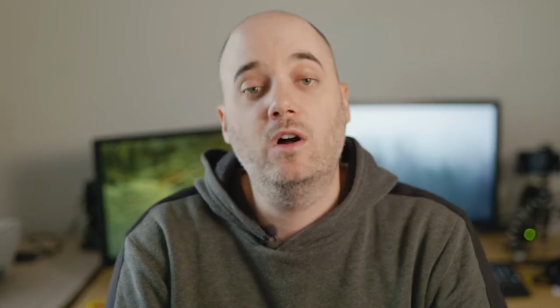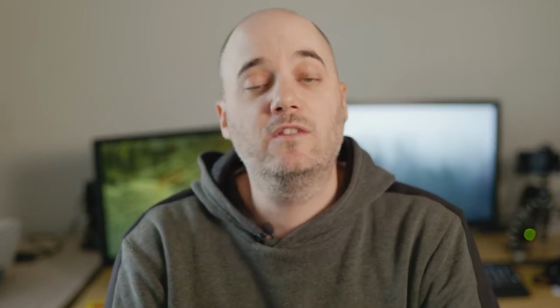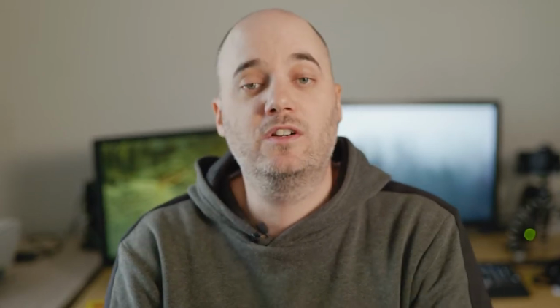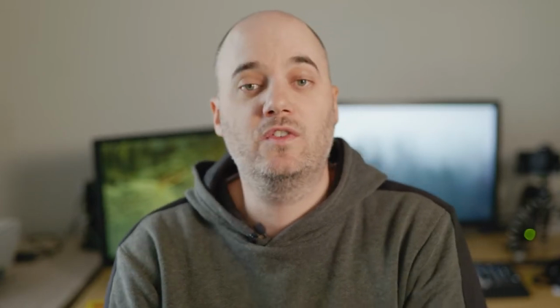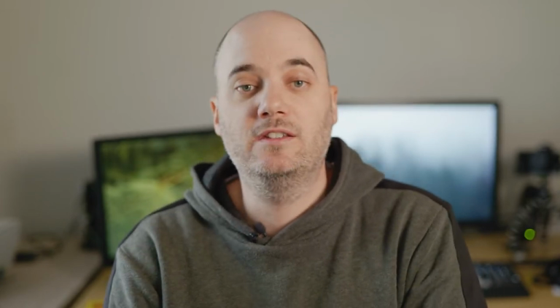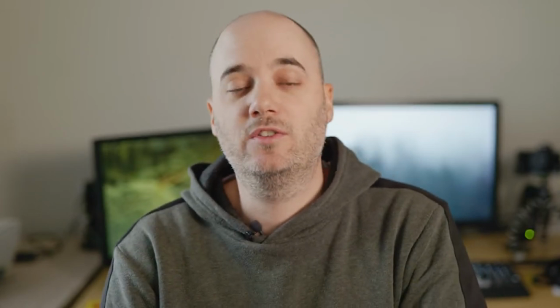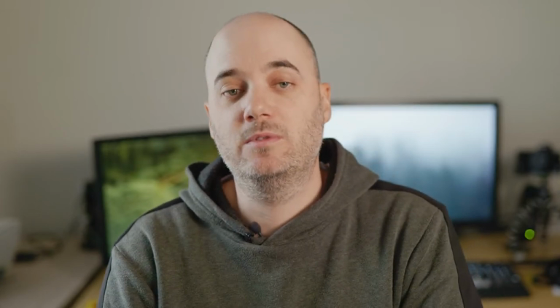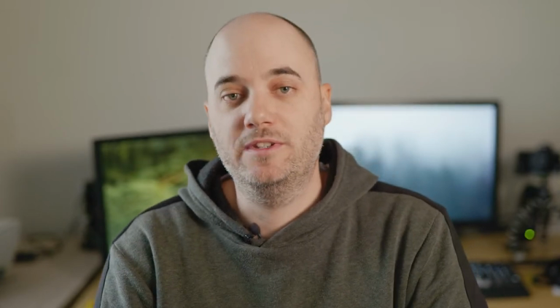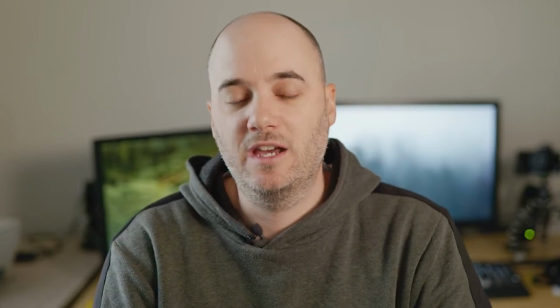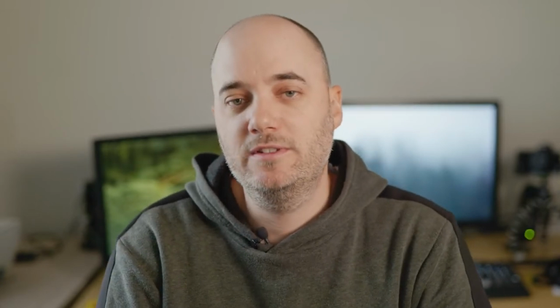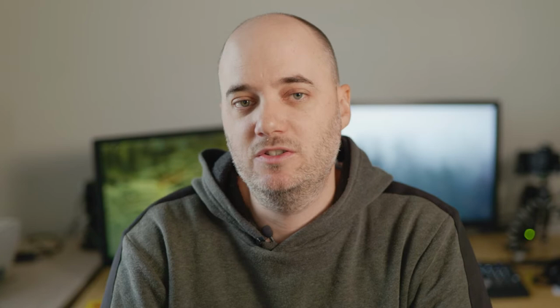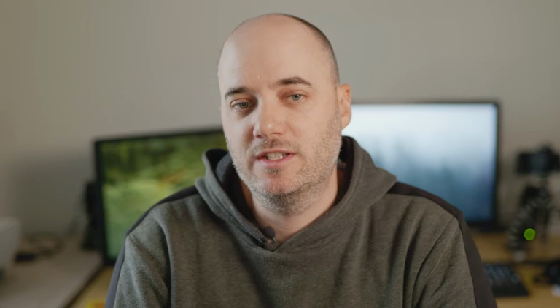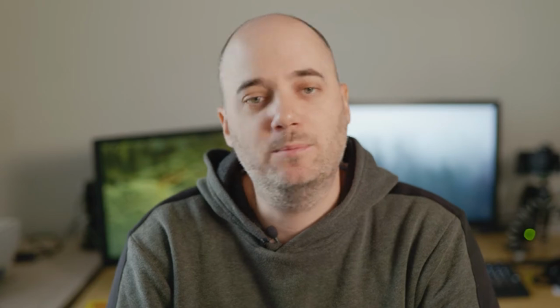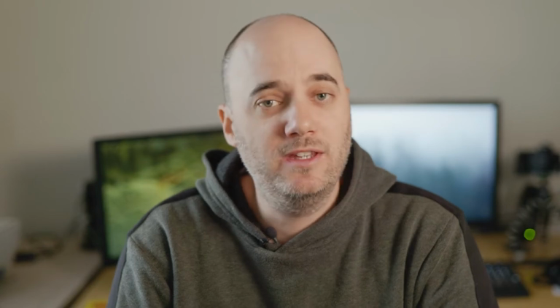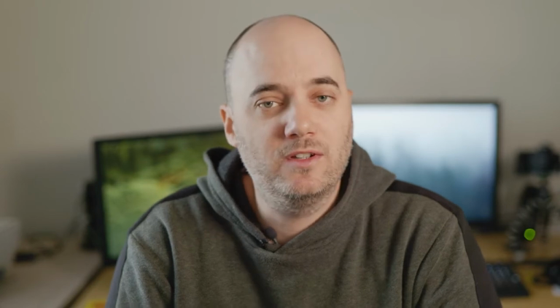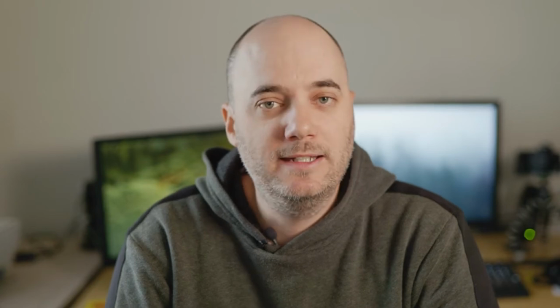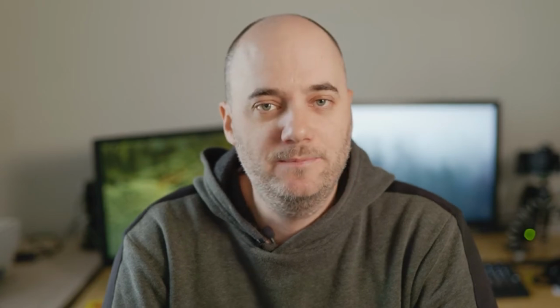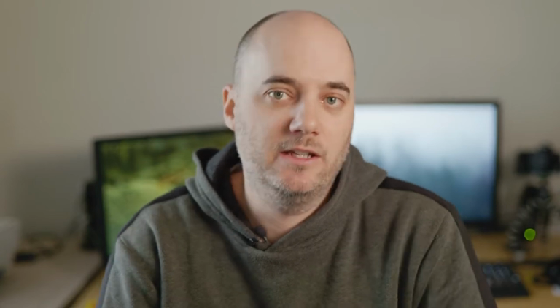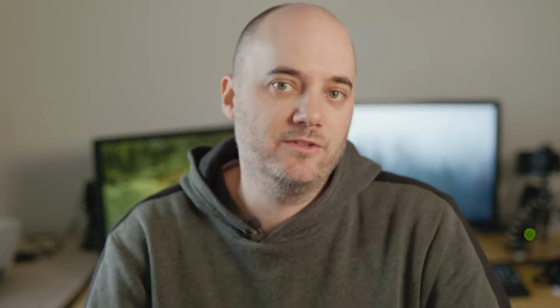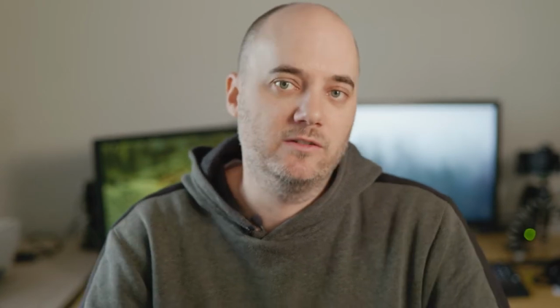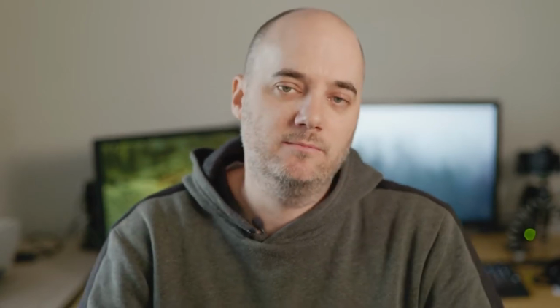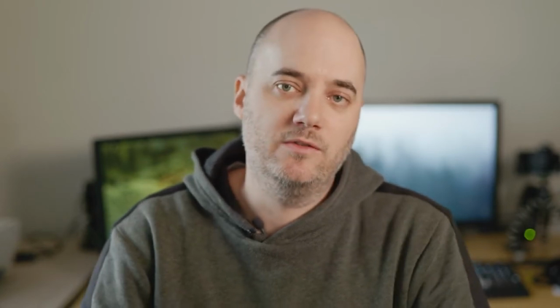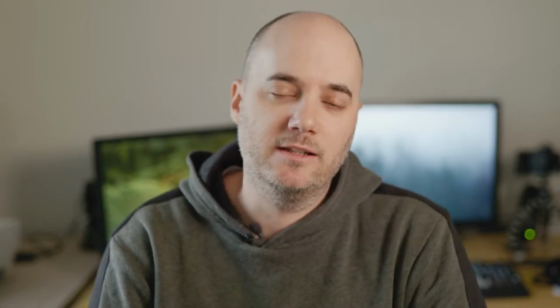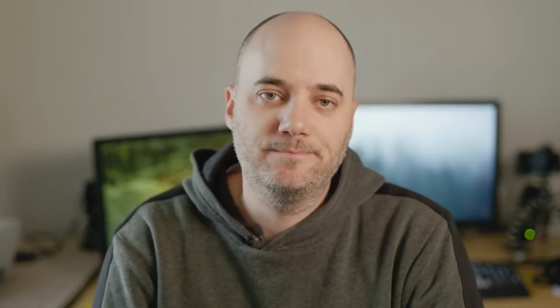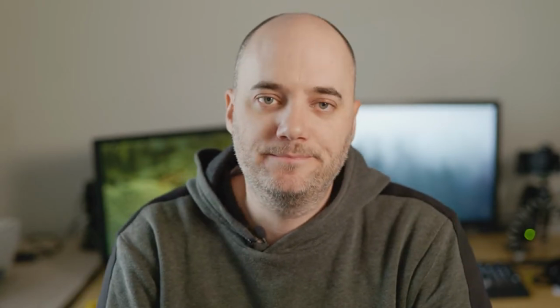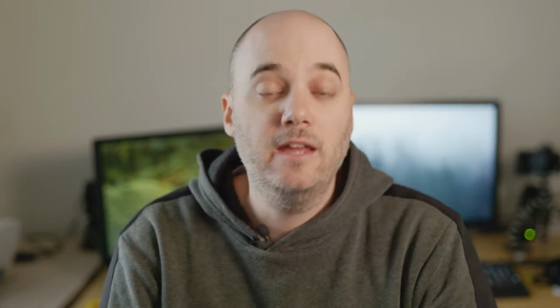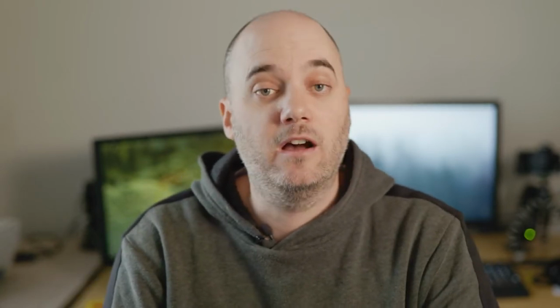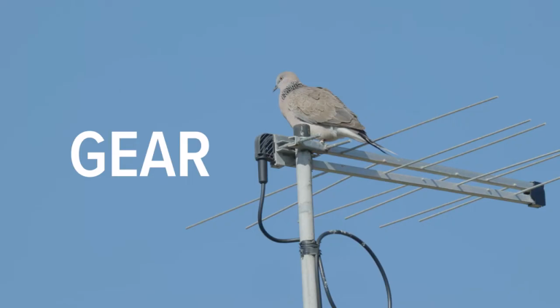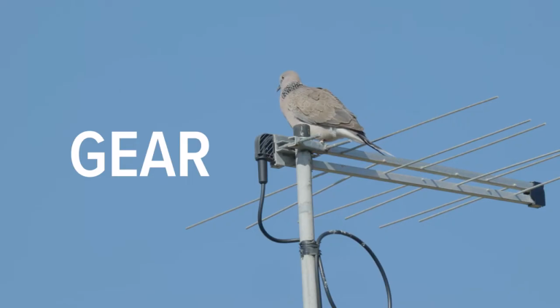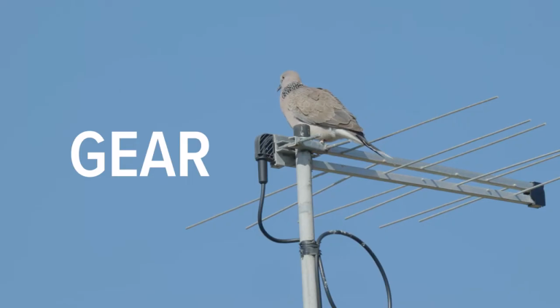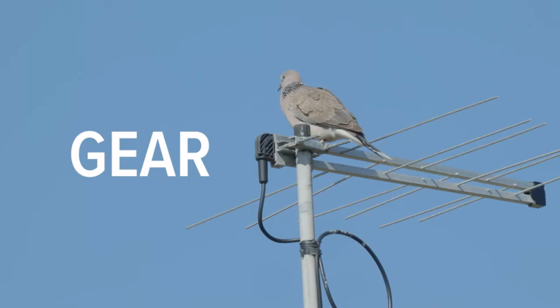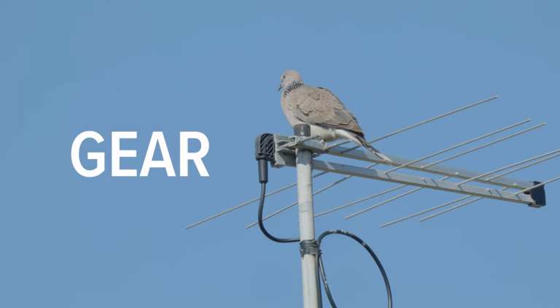Wildlife photography is possible with these cameras. You just have to put in the effort to get the results. Now let's talk about gear.